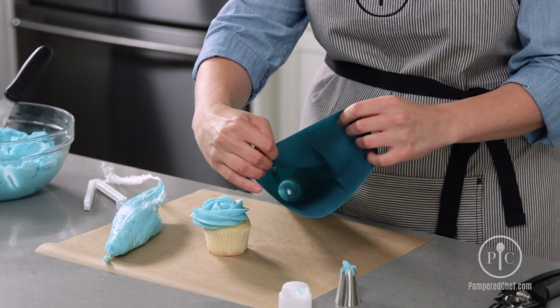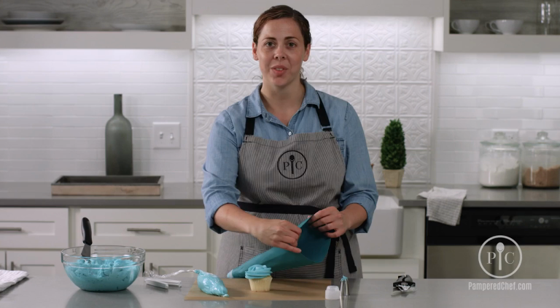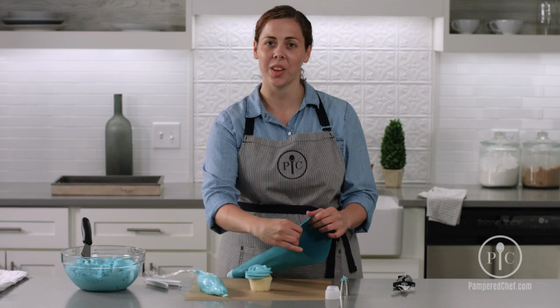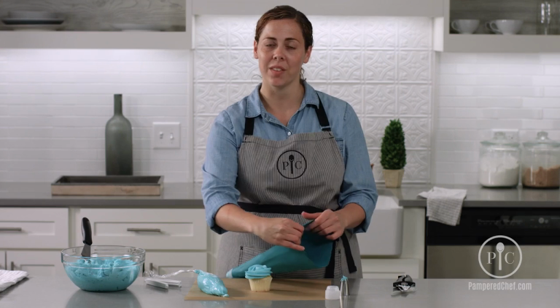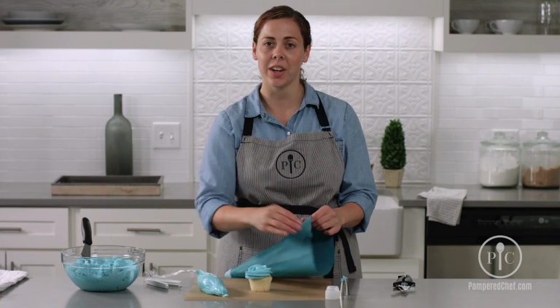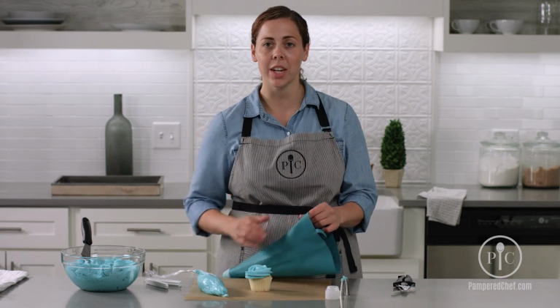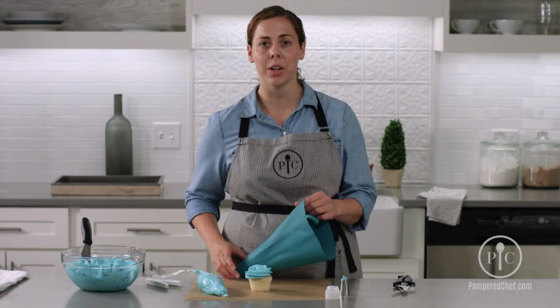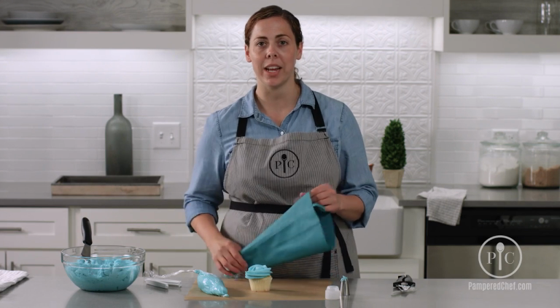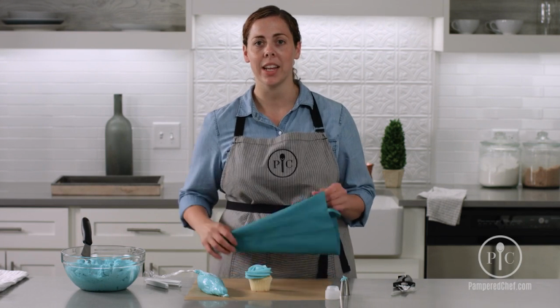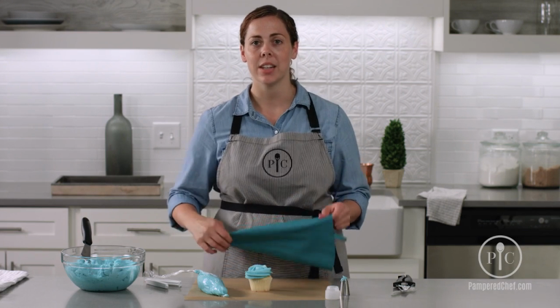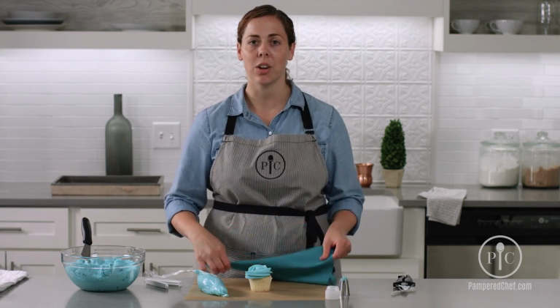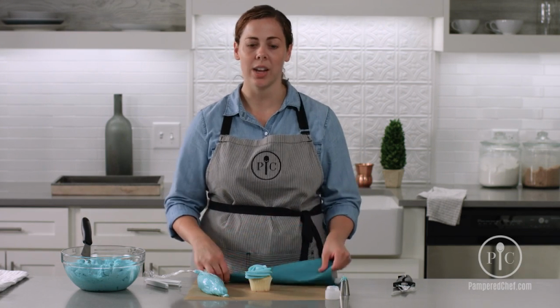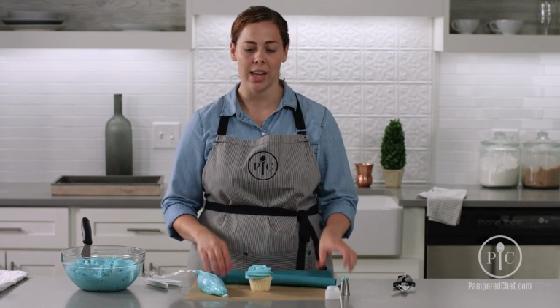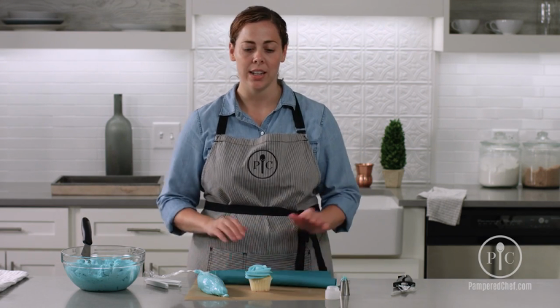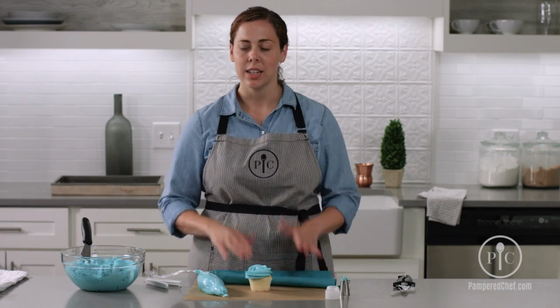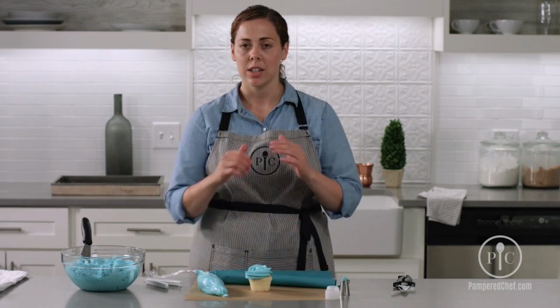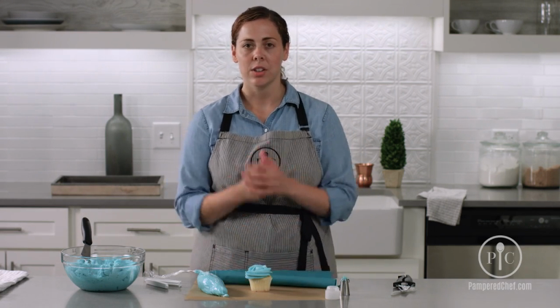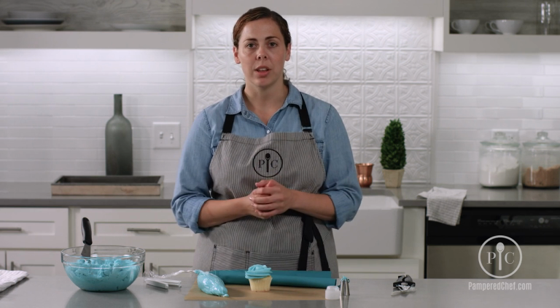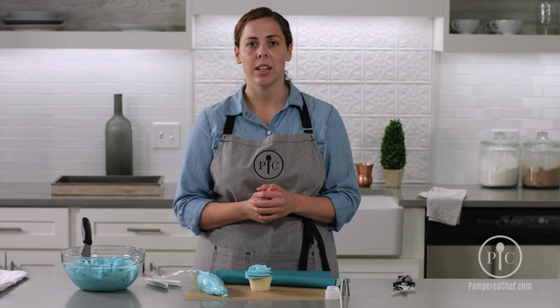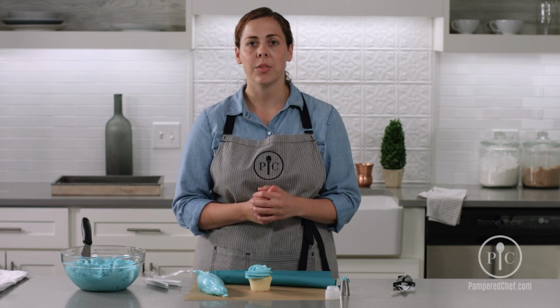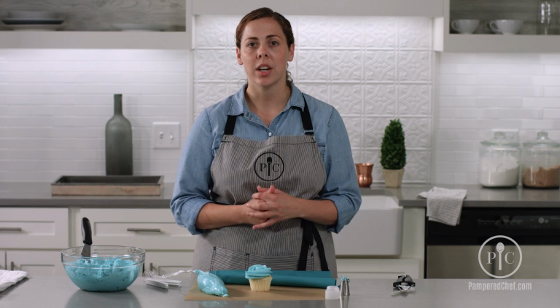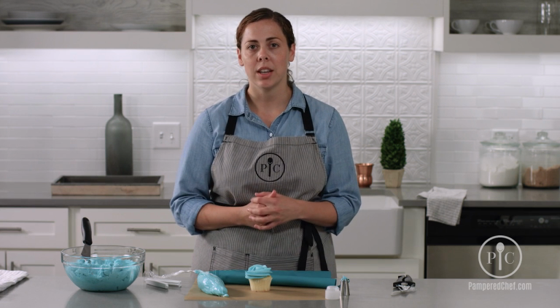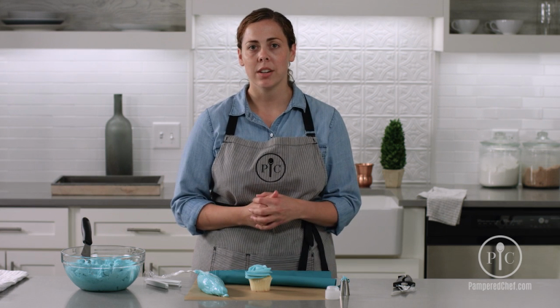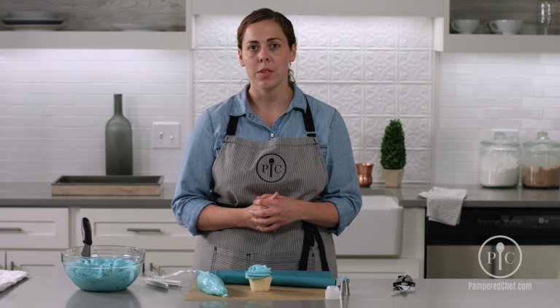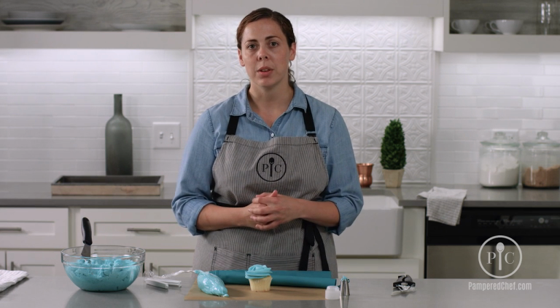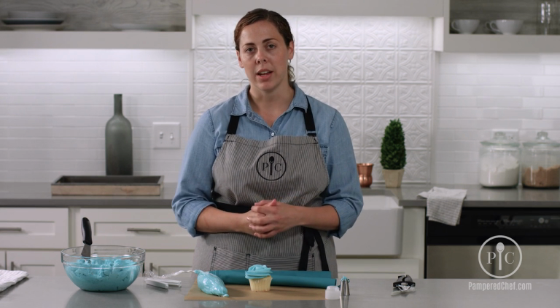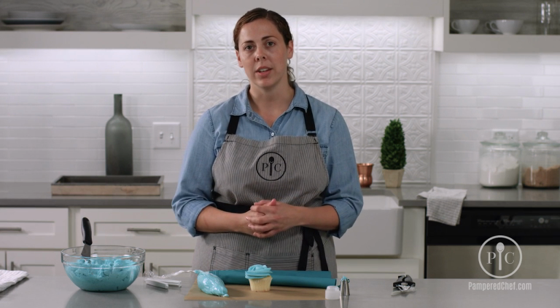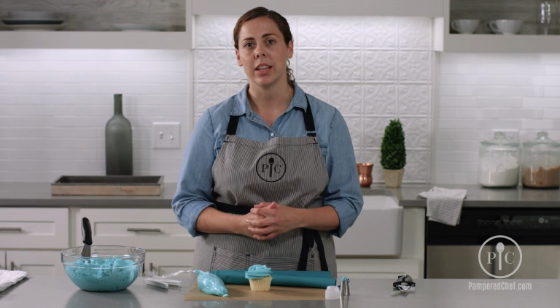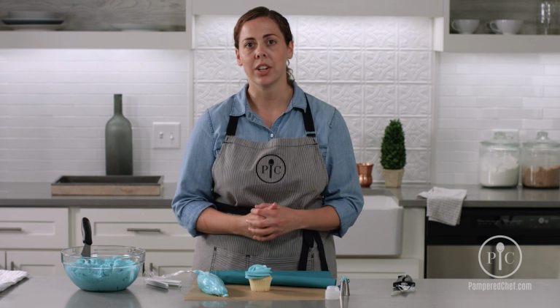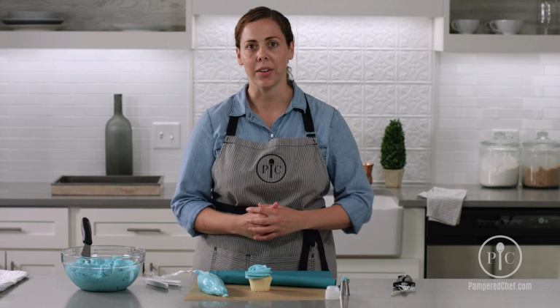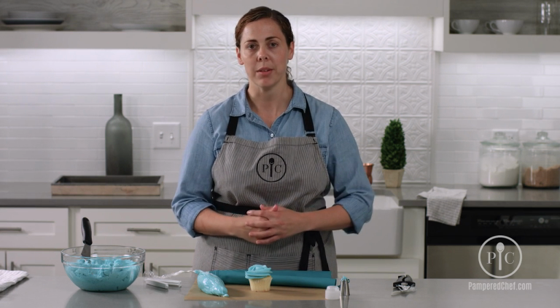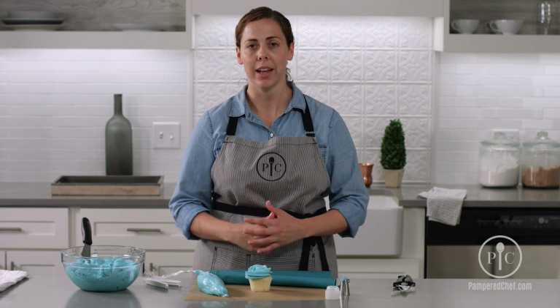So that's a very quick way to go ahead and do a lot of different colors without having to clean your decorating bag.